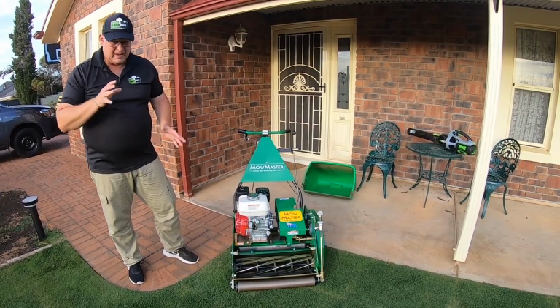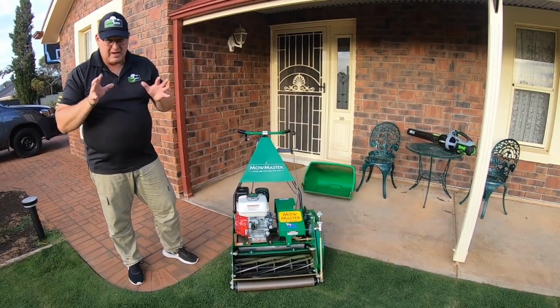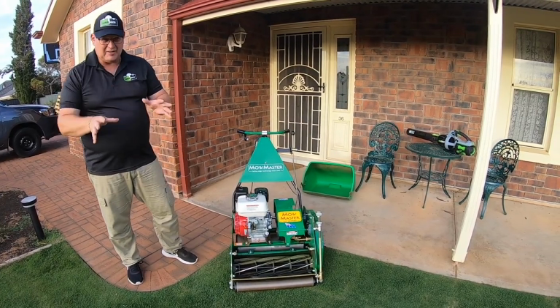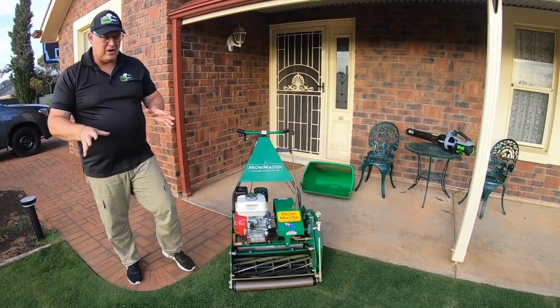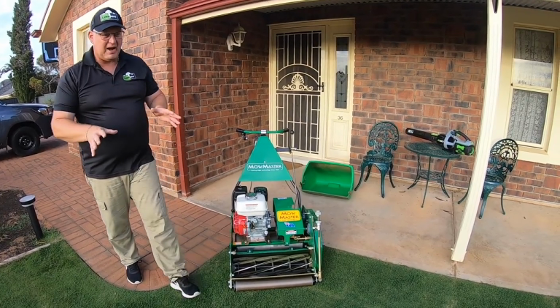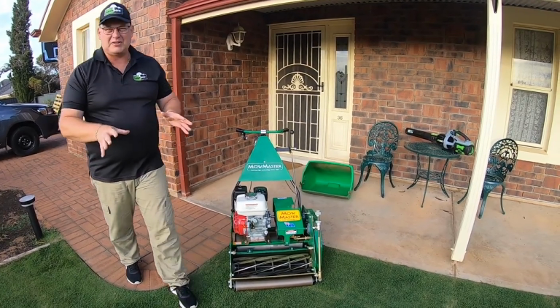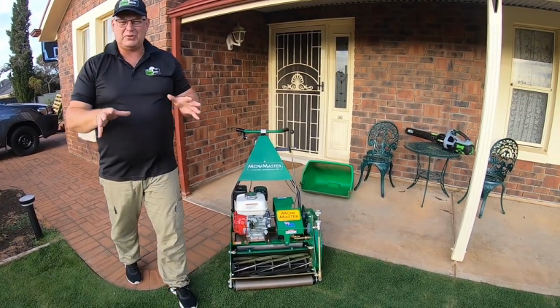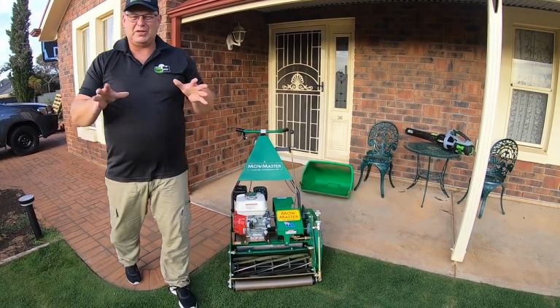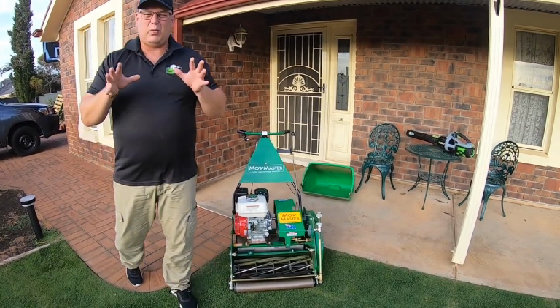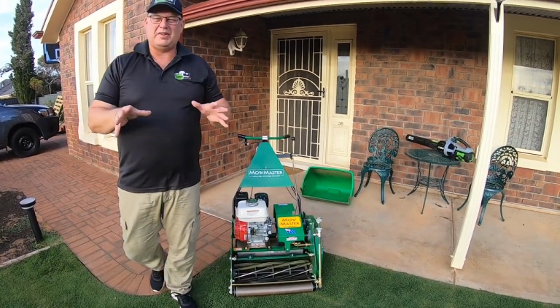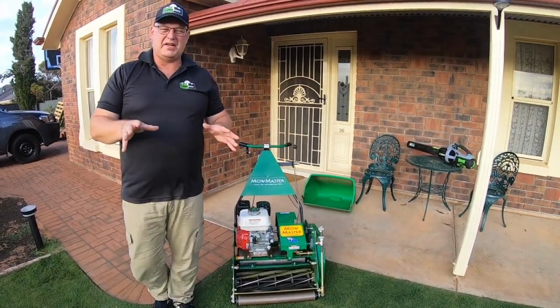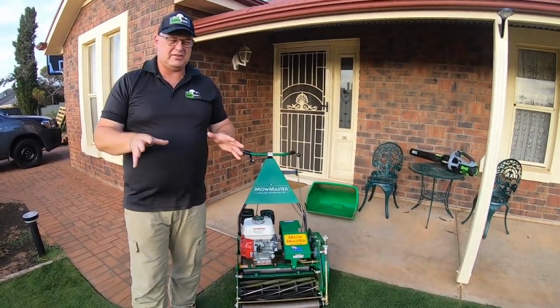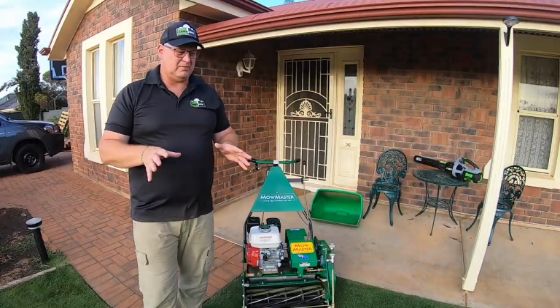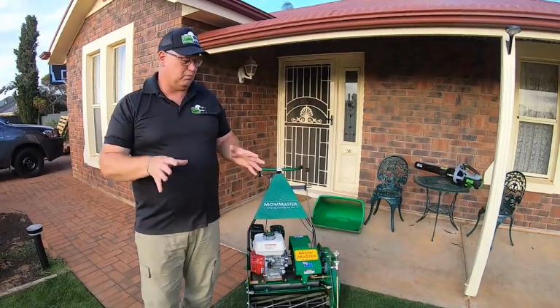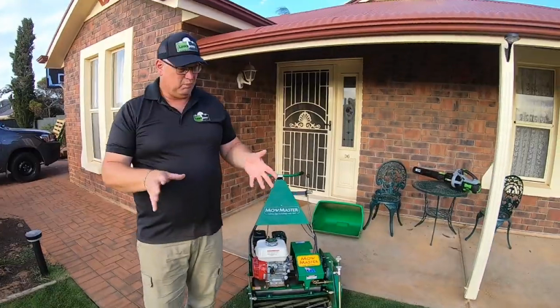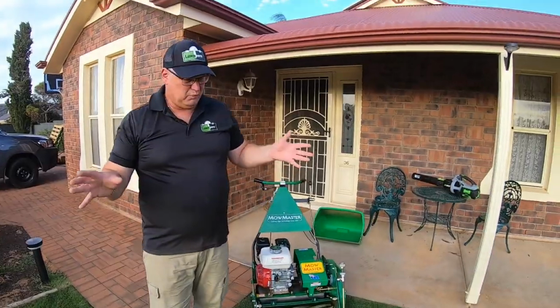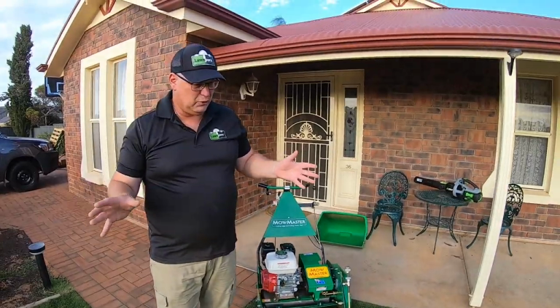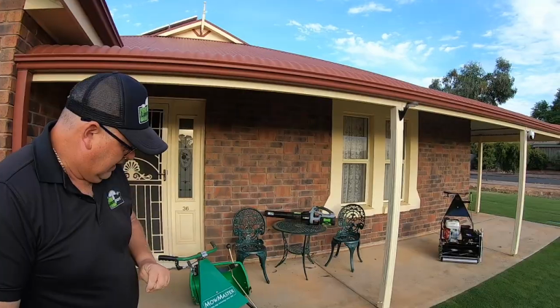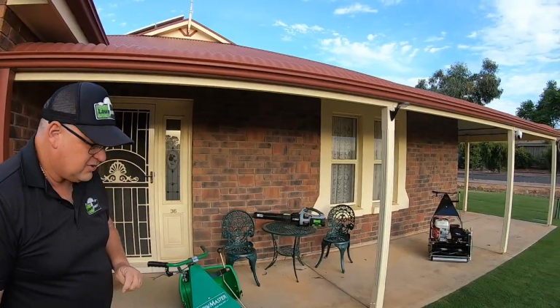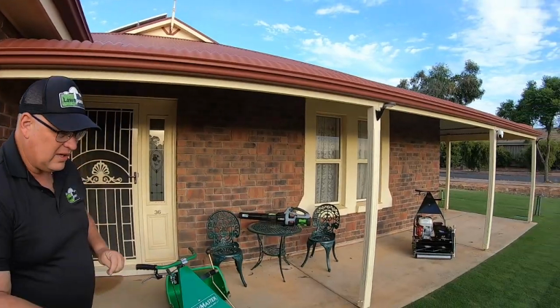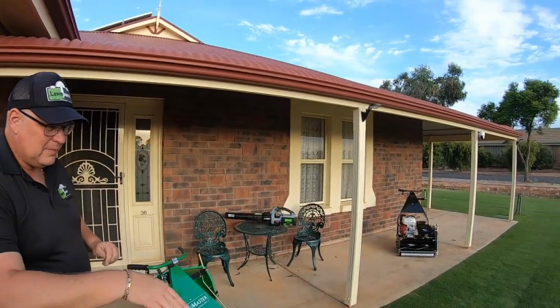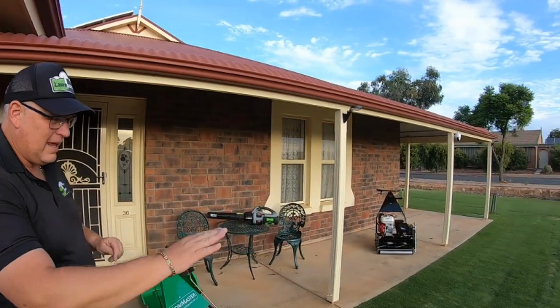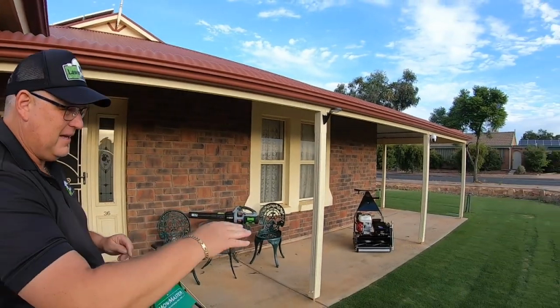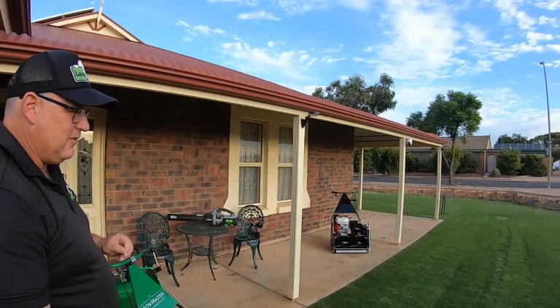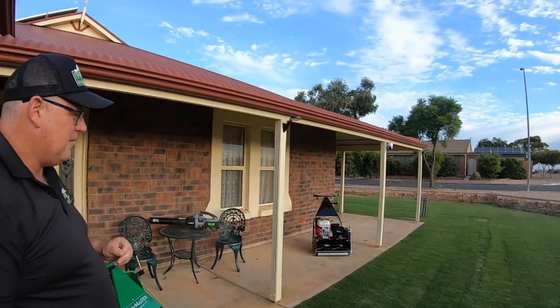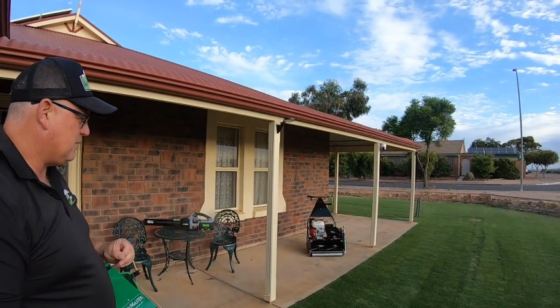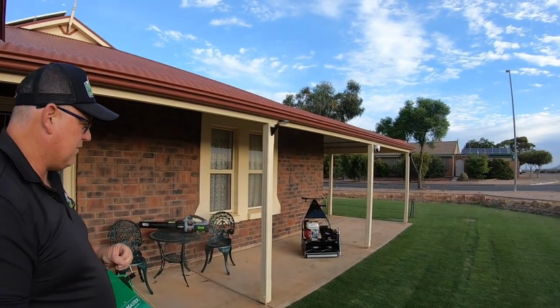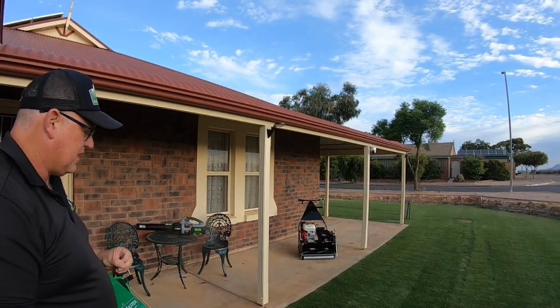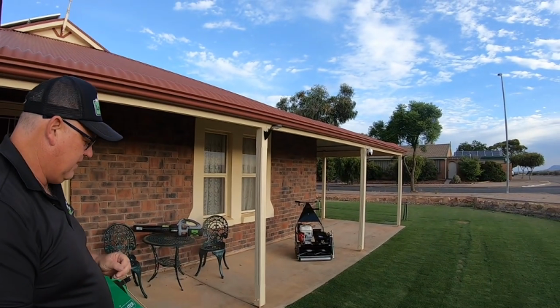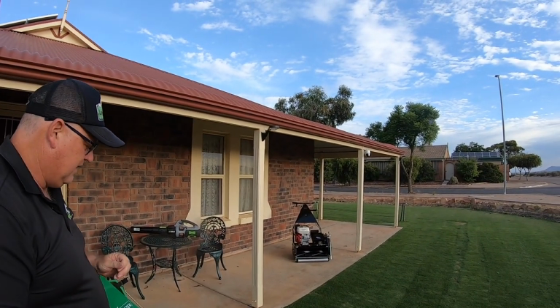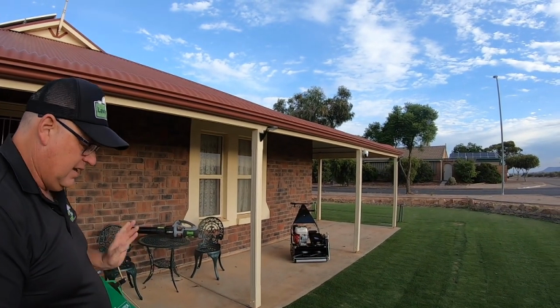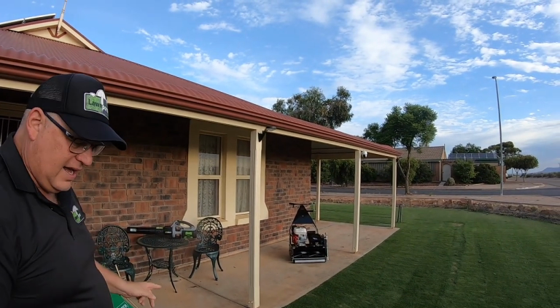I don't think my grass is going to do quite the justice it should. It's gone a little bit lumpy here and there, but we'll give it a go.